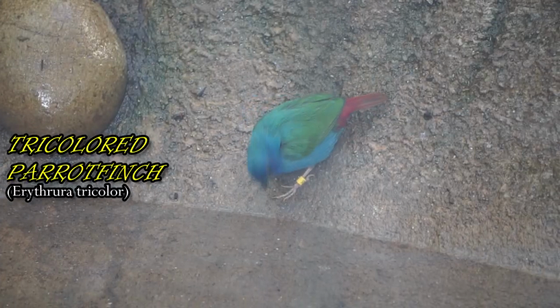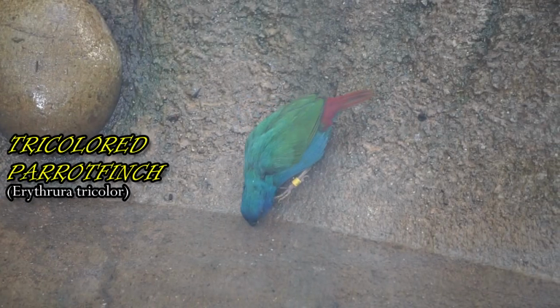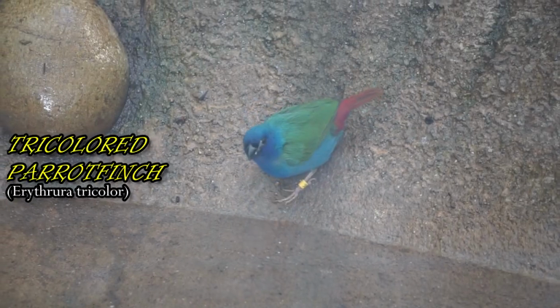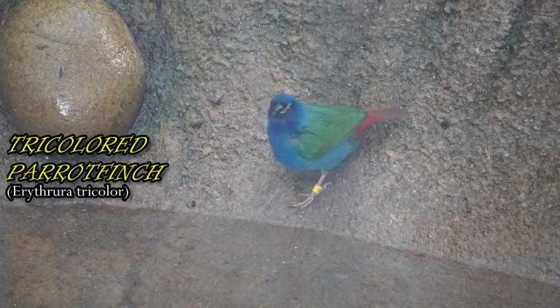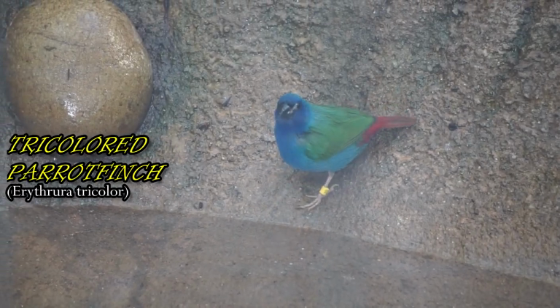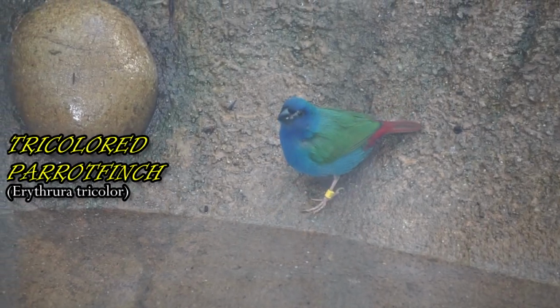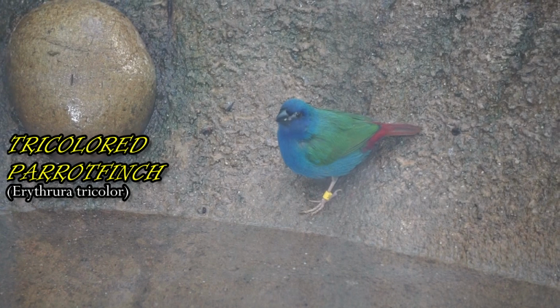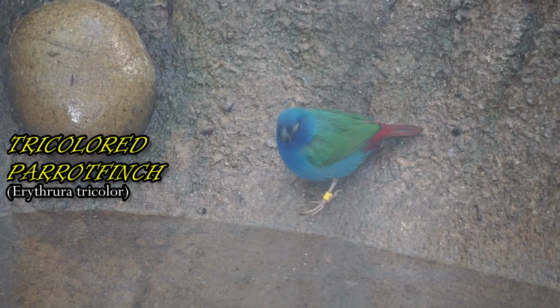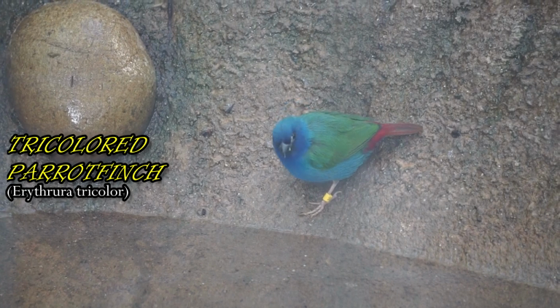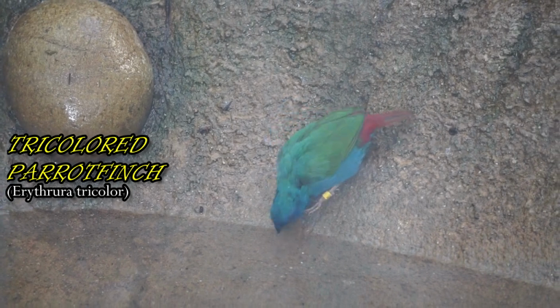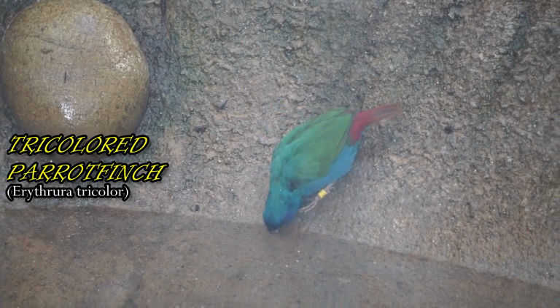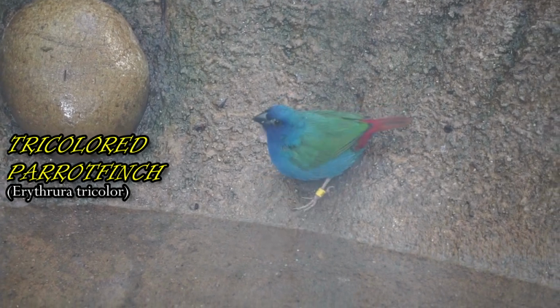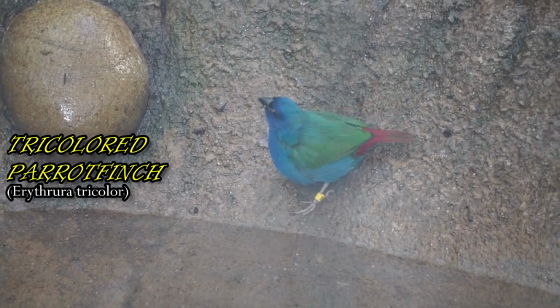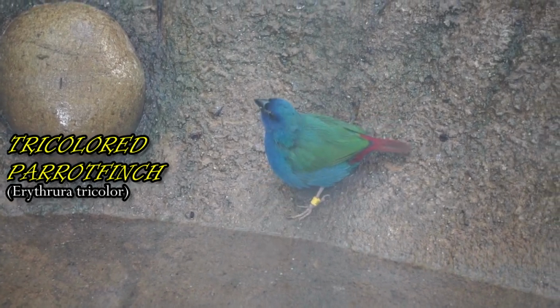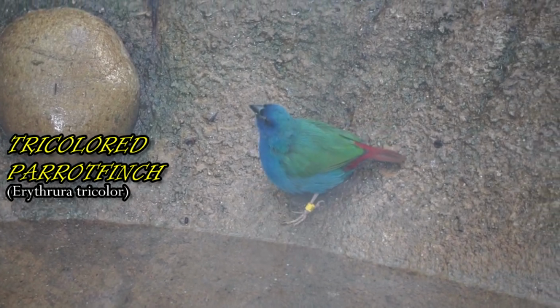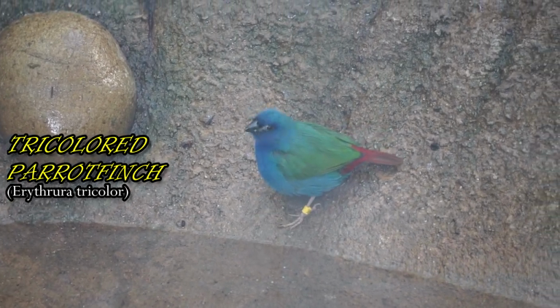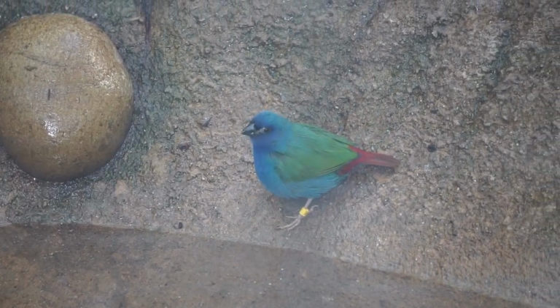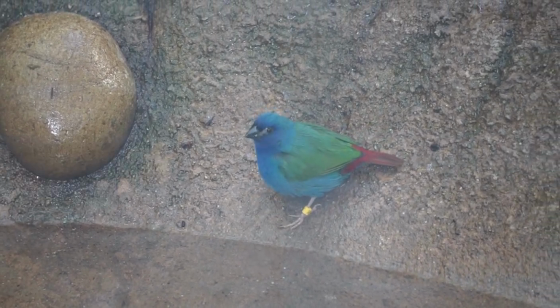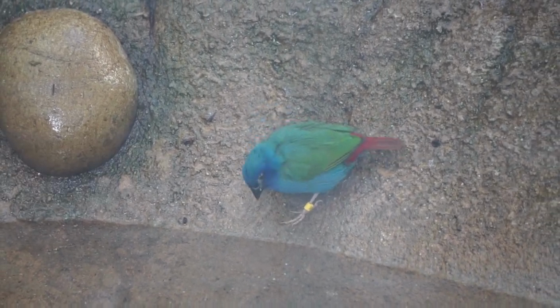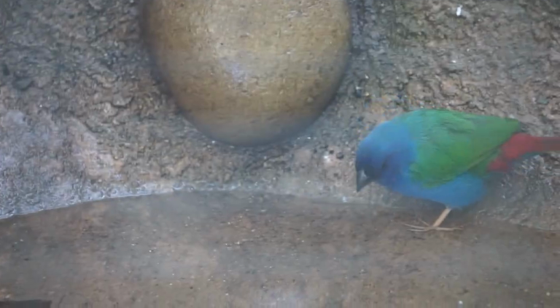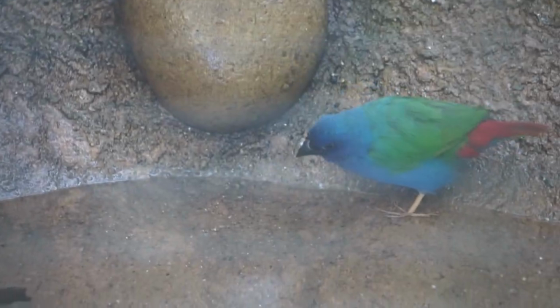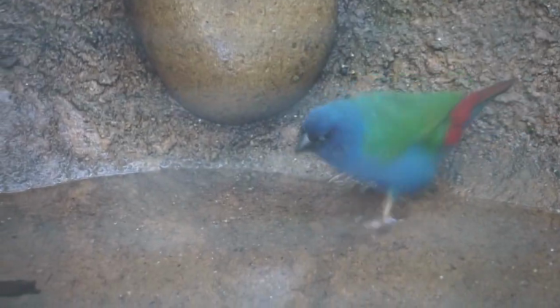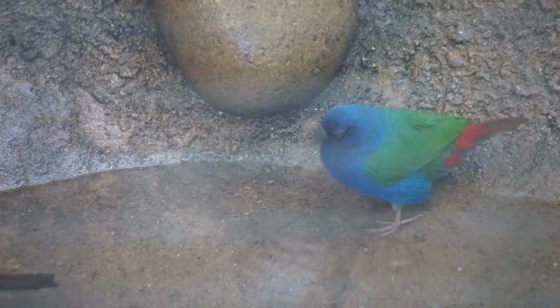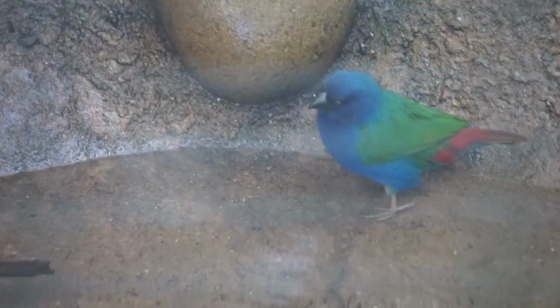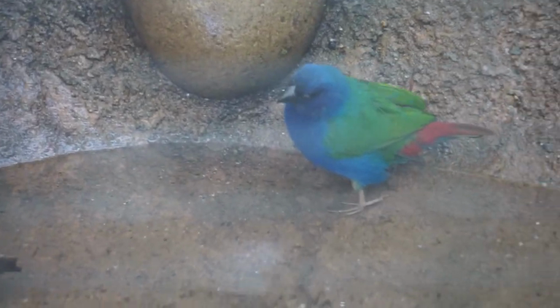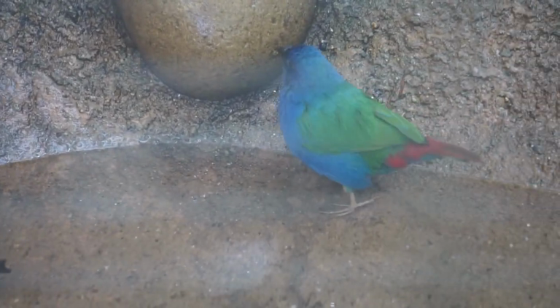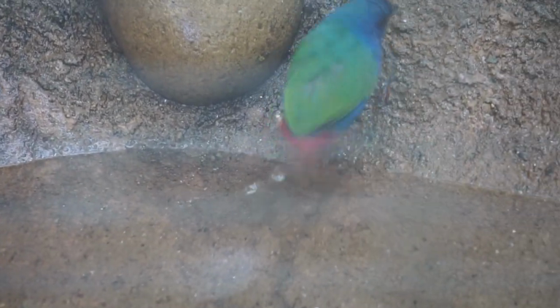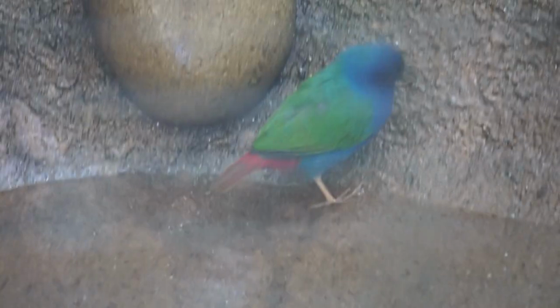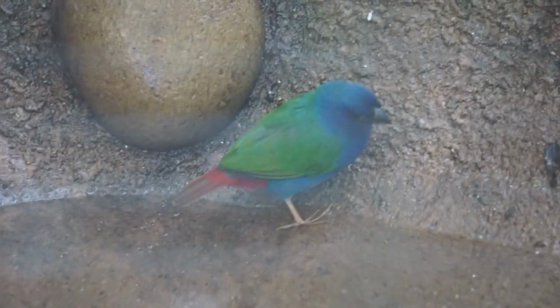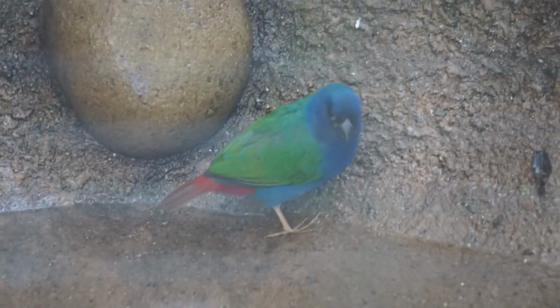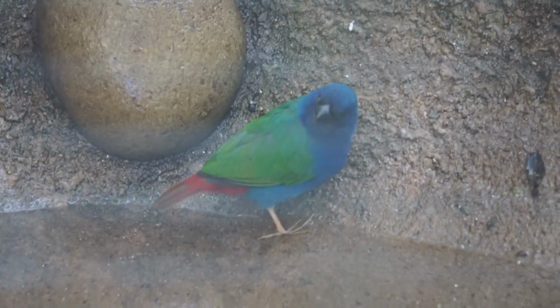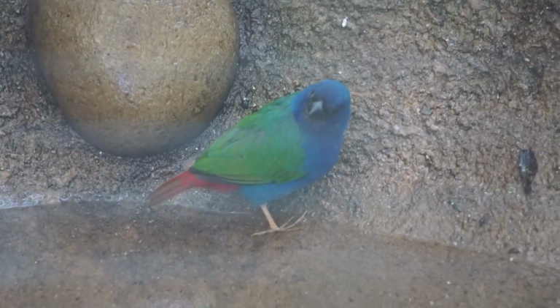Tricolored parrot finches can often be found nesting at the tops of palm trees. Their diet consists of fruits and grass seeds.